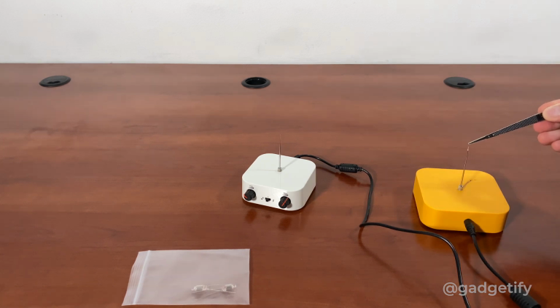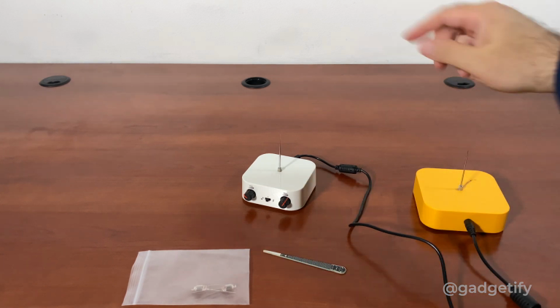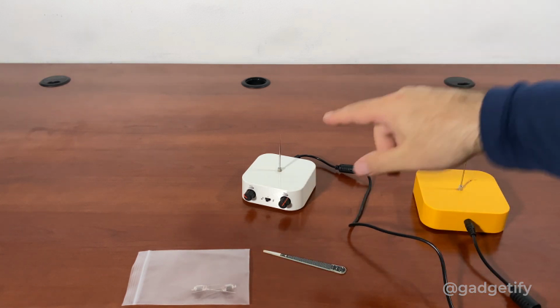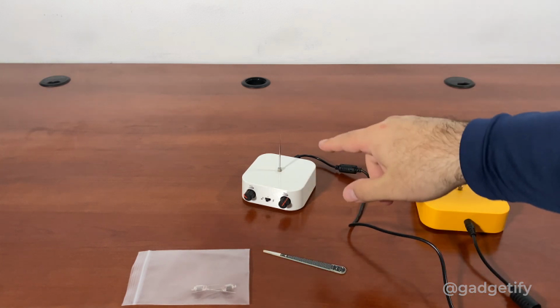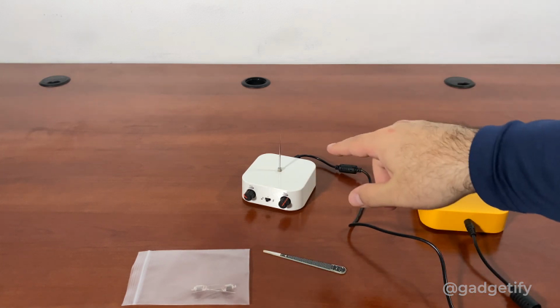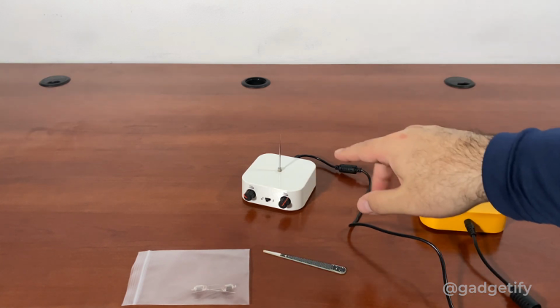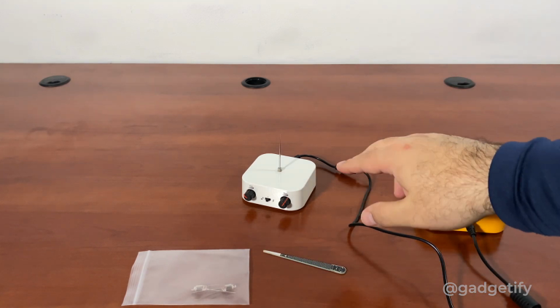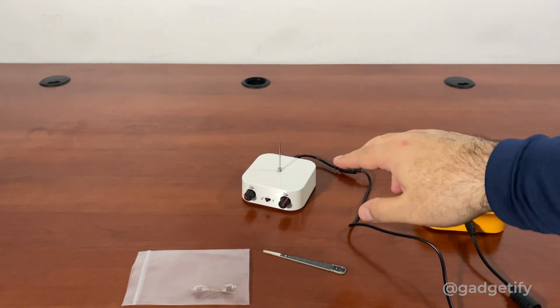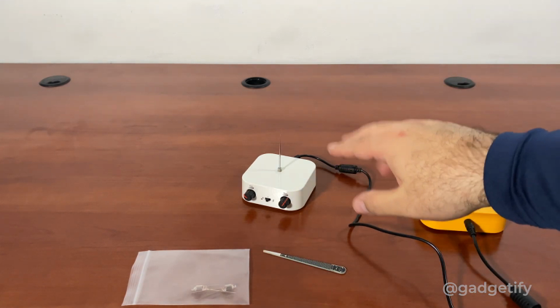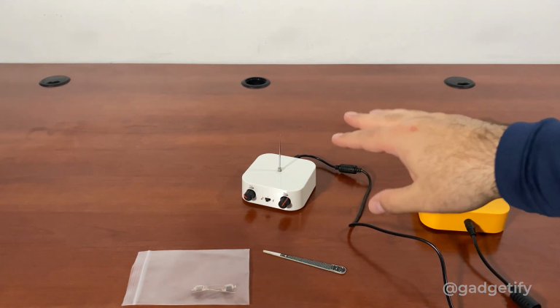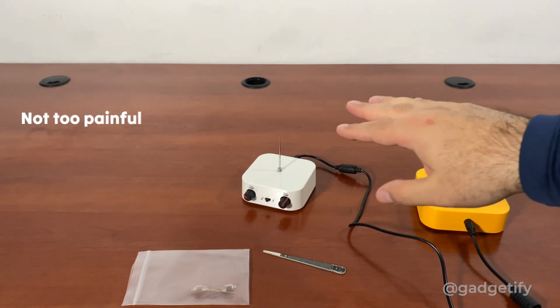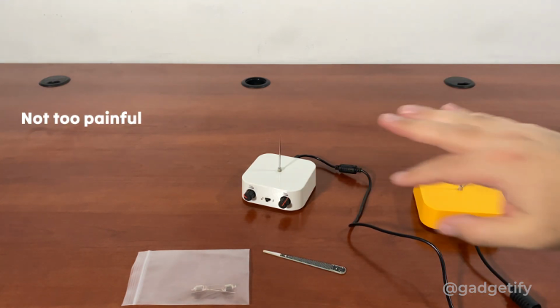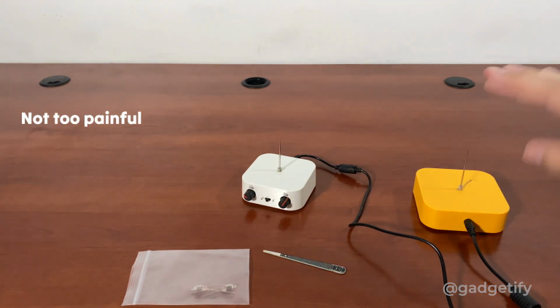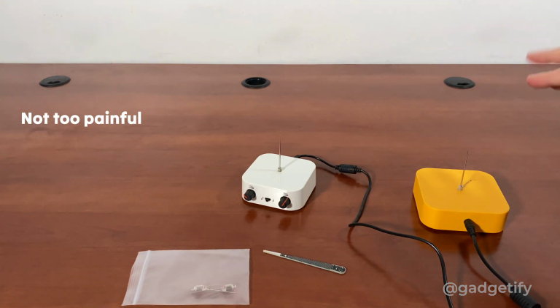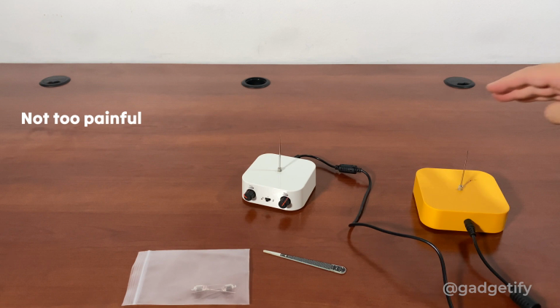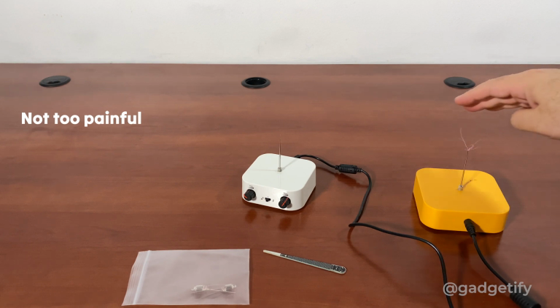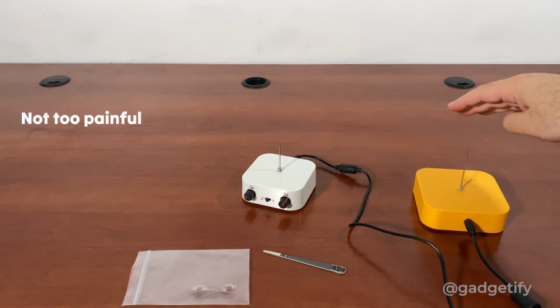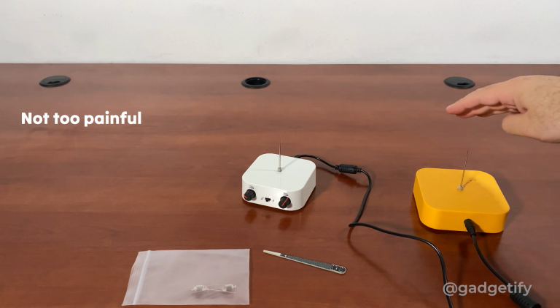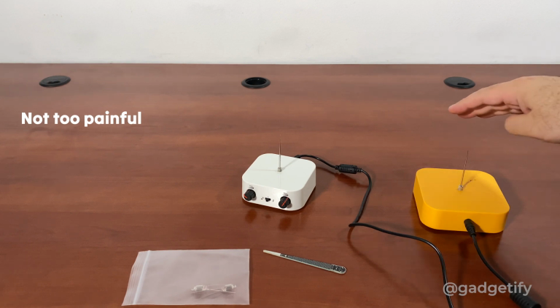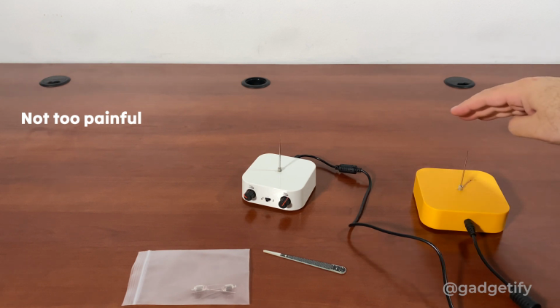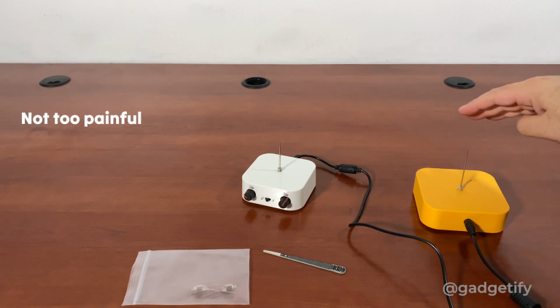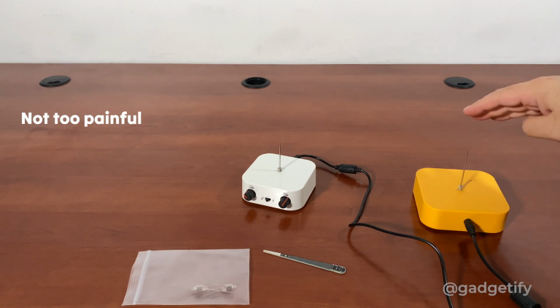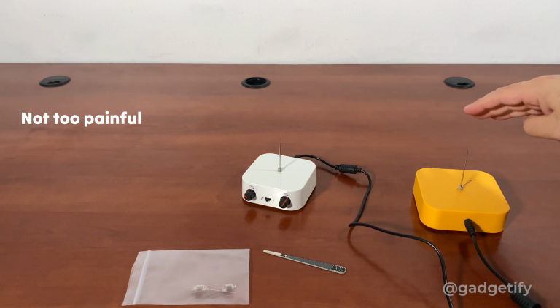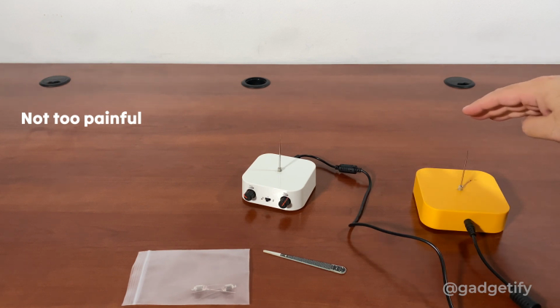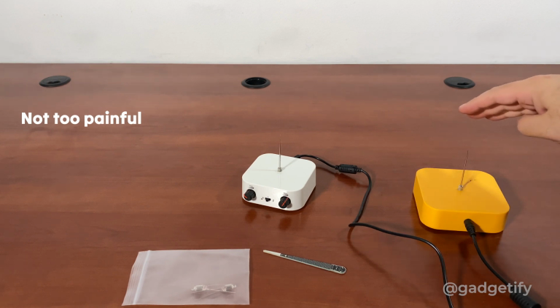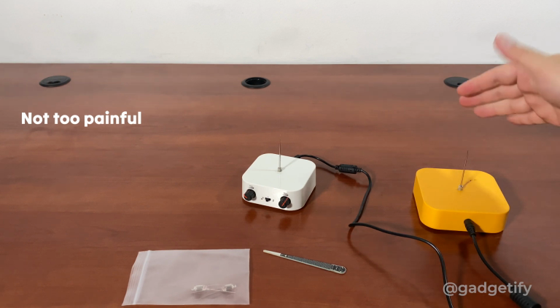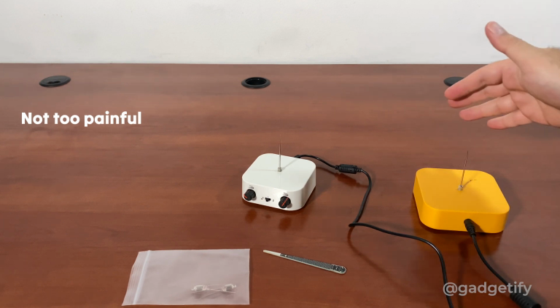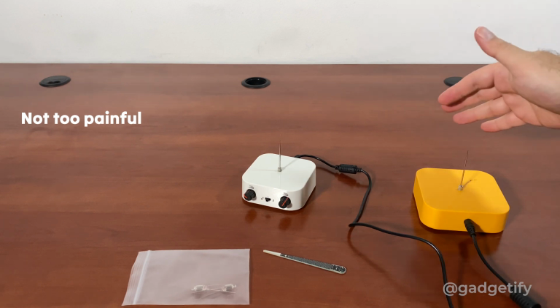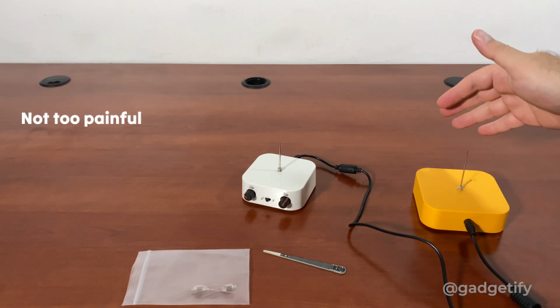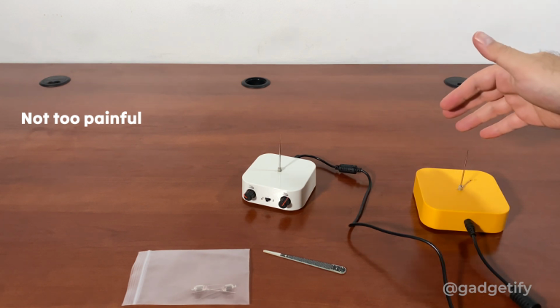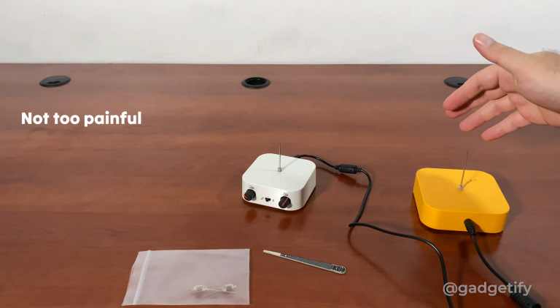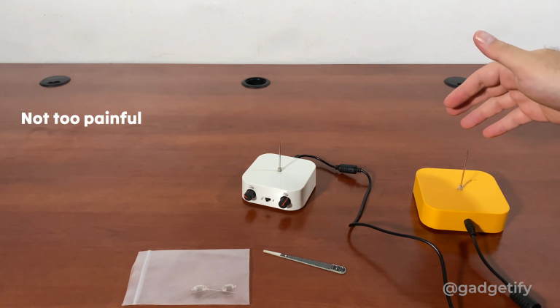With that one you barely feel a thing, but with this one it's like a little bit of a sting. It's not that bad.